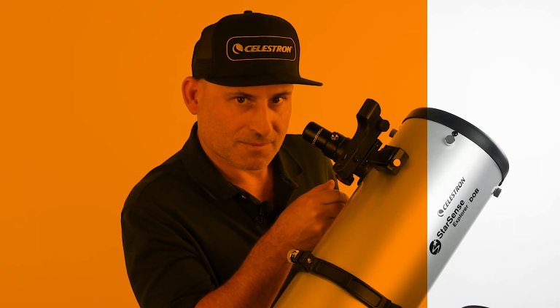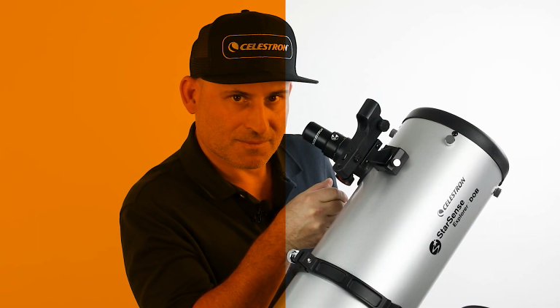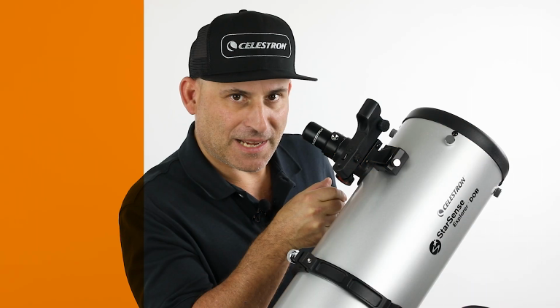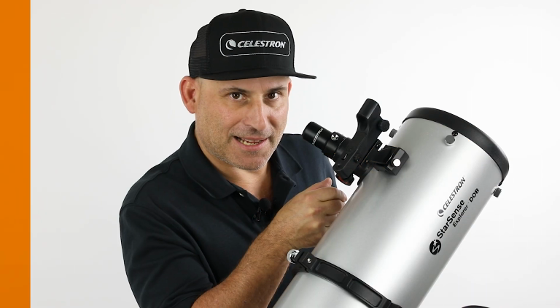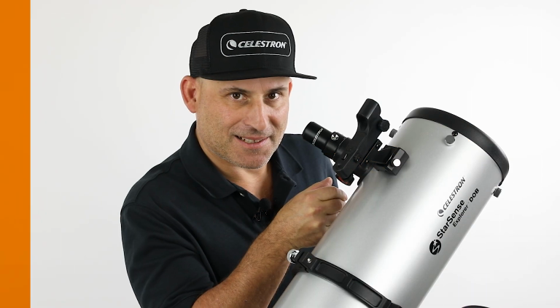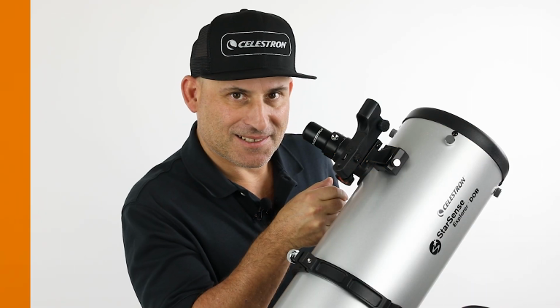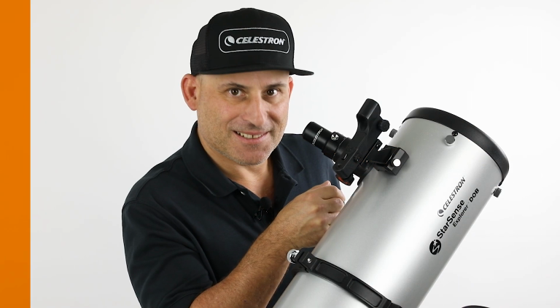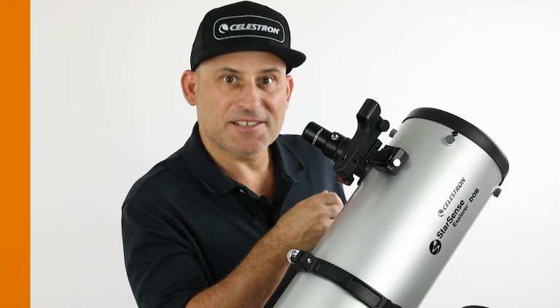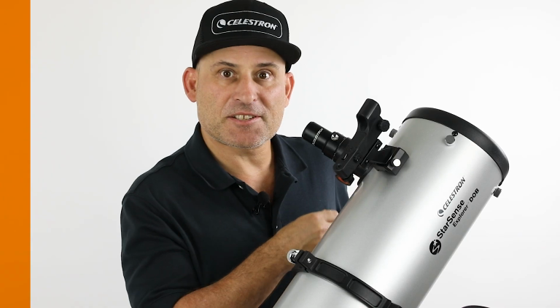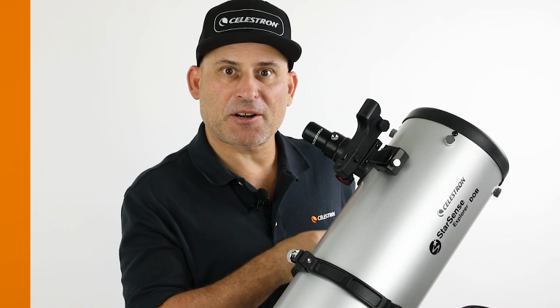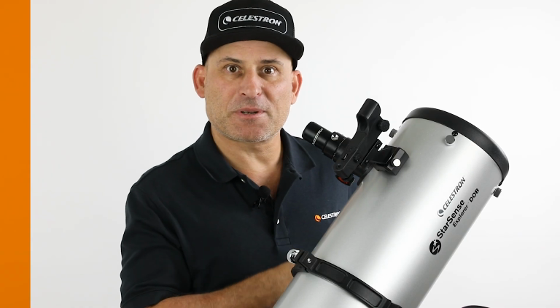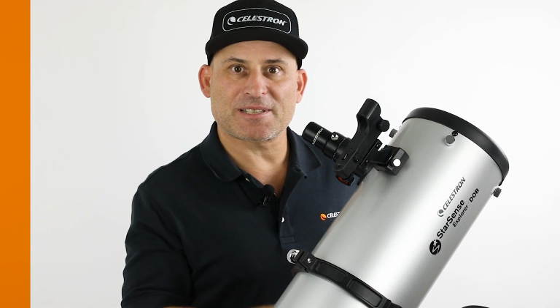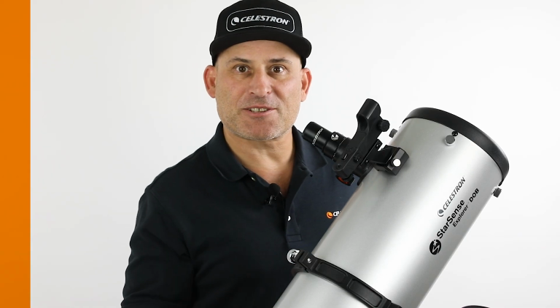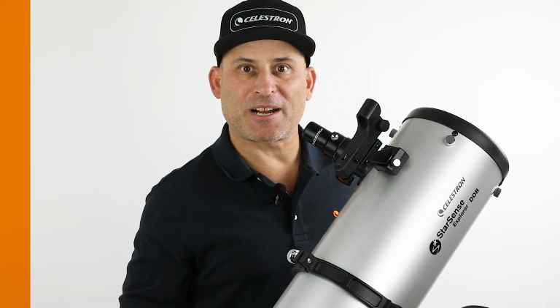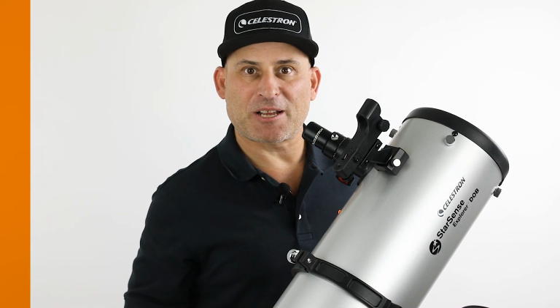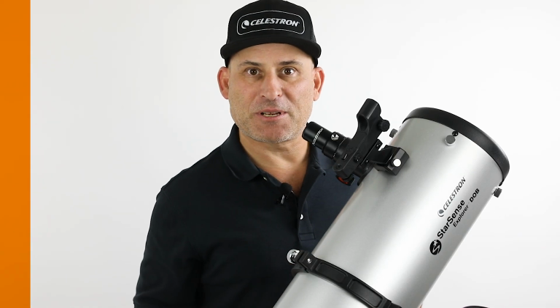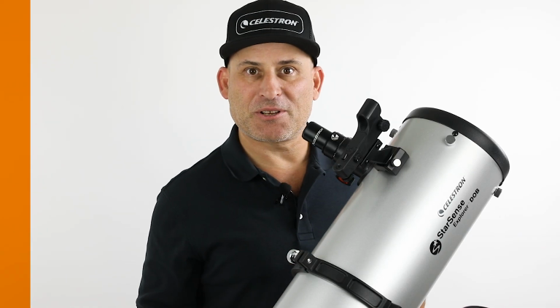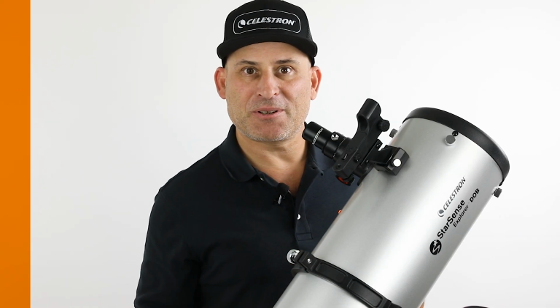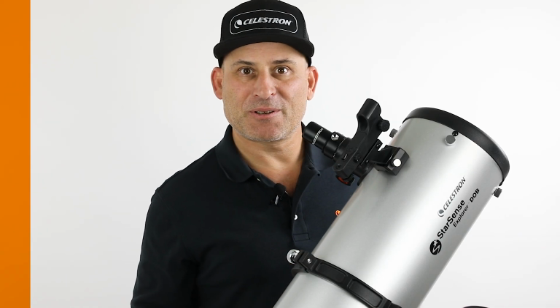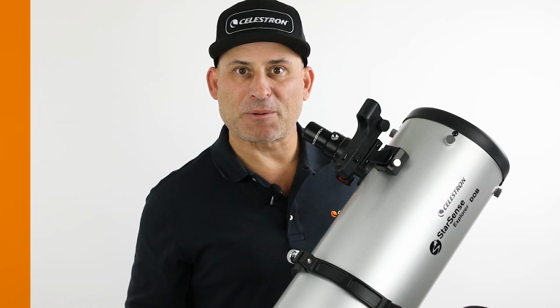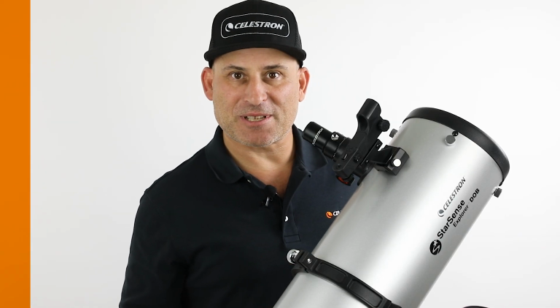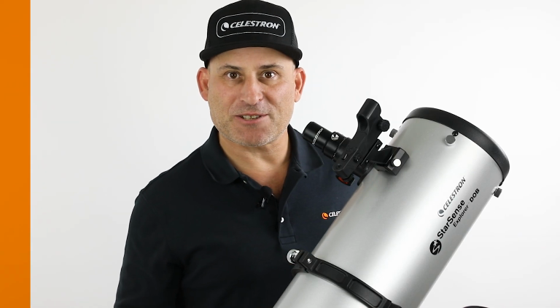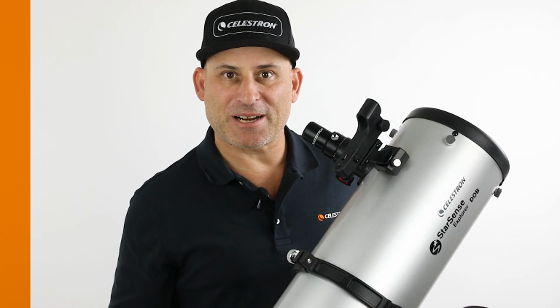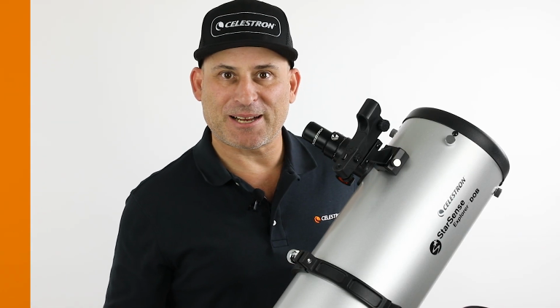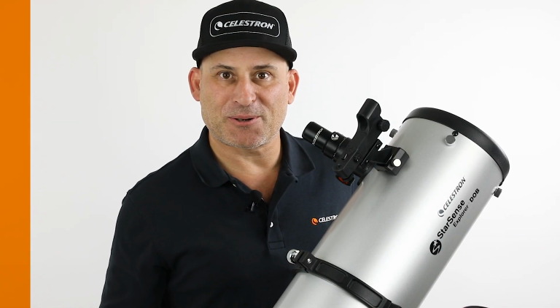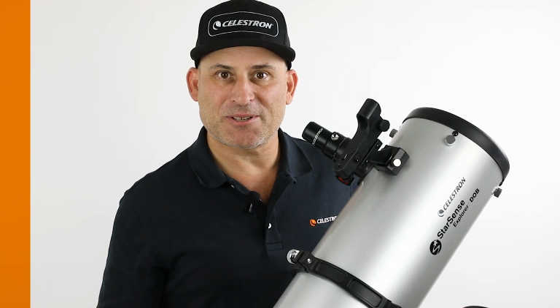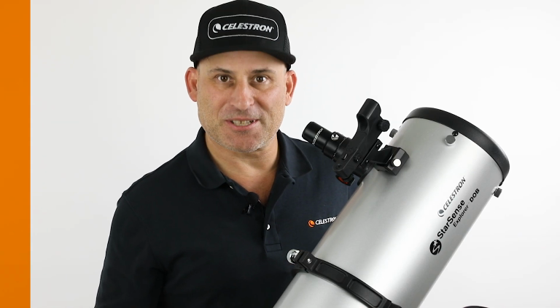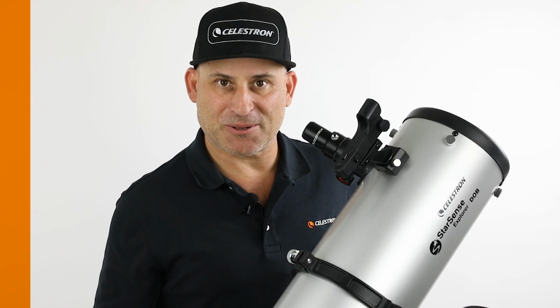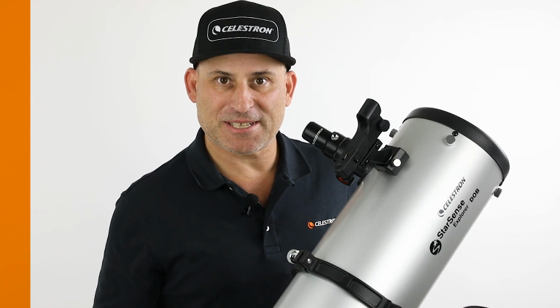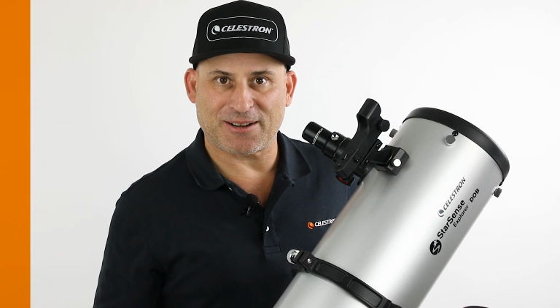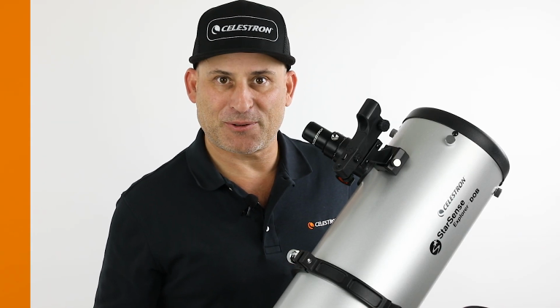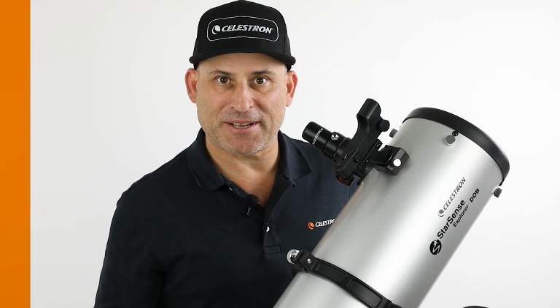Hi, this is Eric with Celestron, coming to you from Celestron Headquarters in Torrance, California.